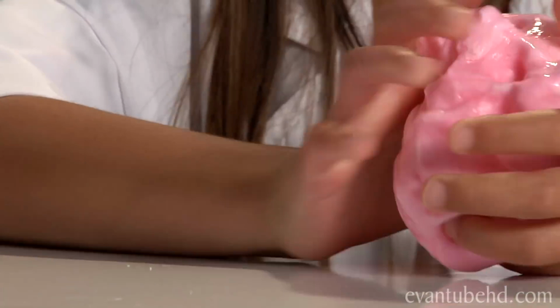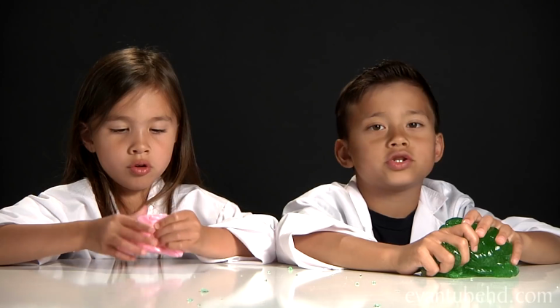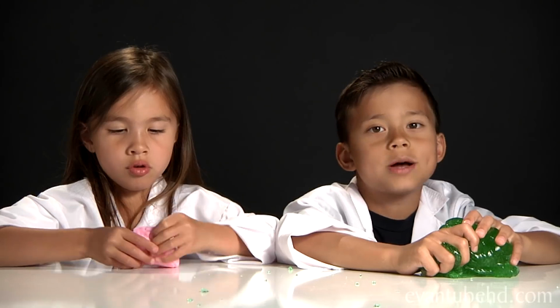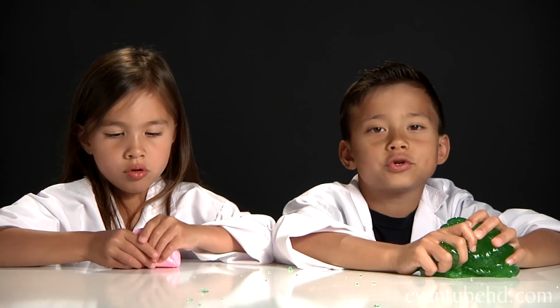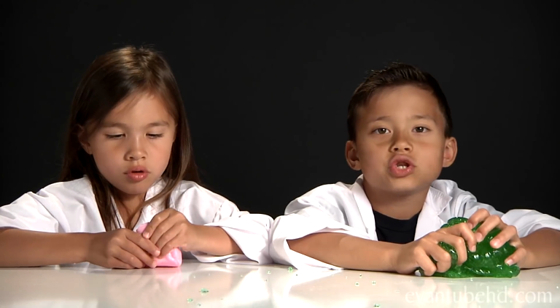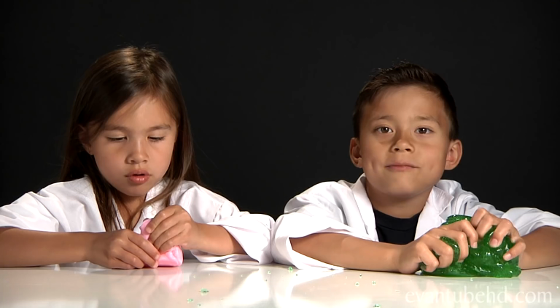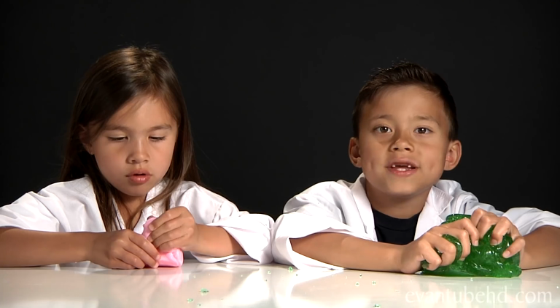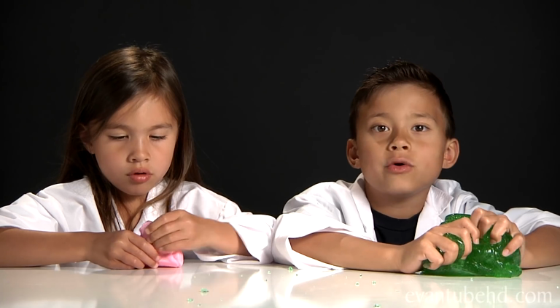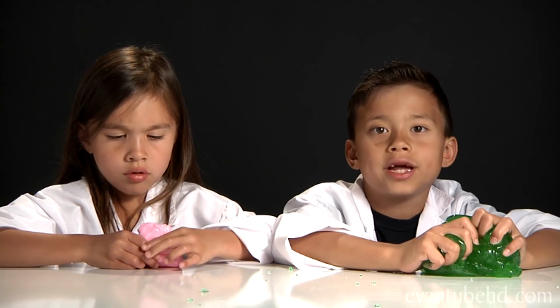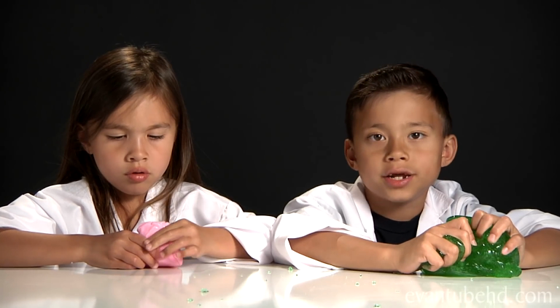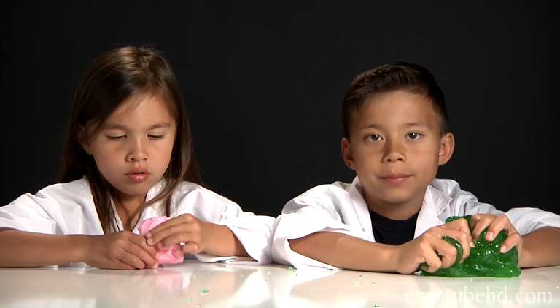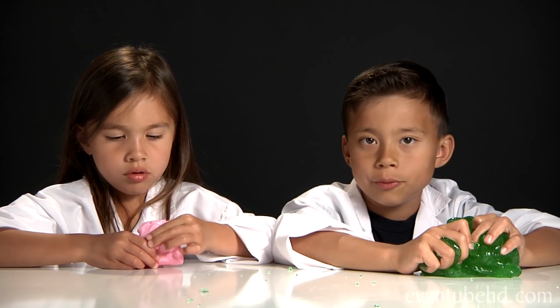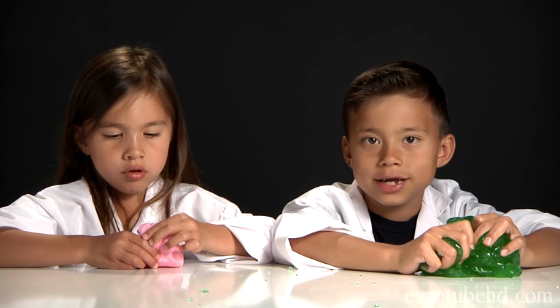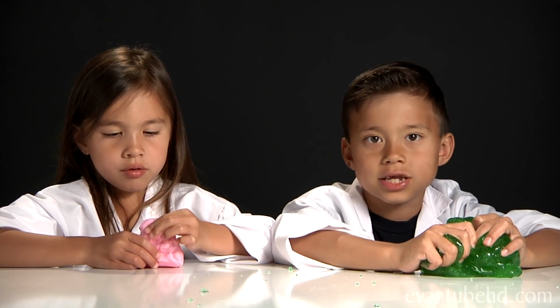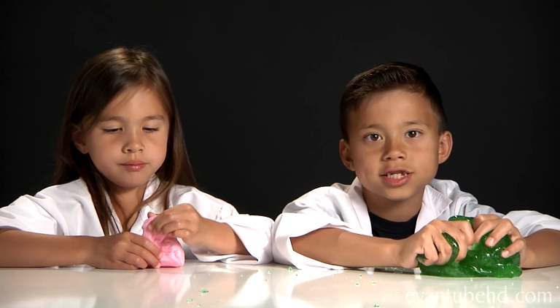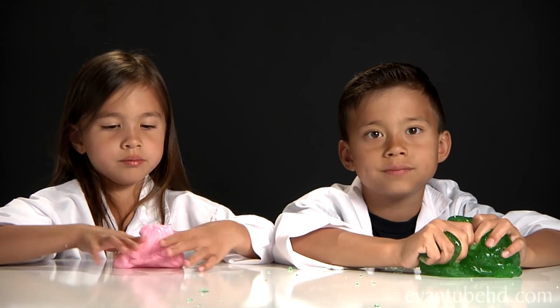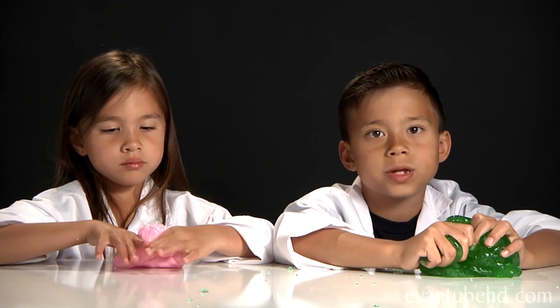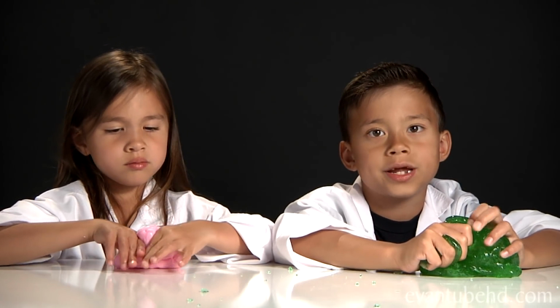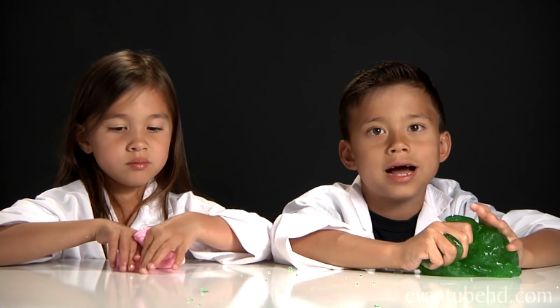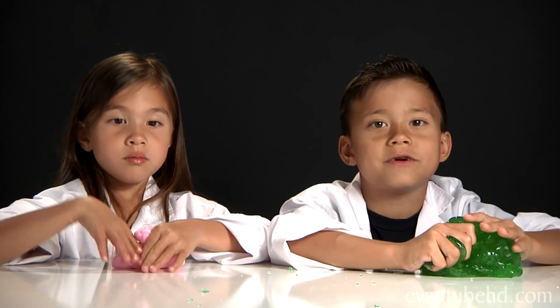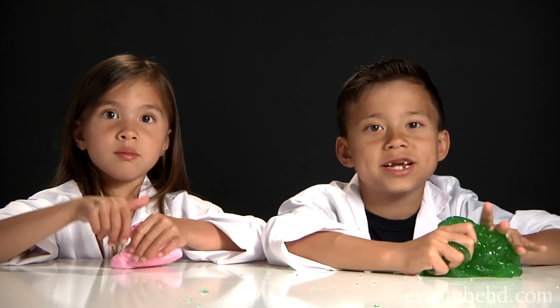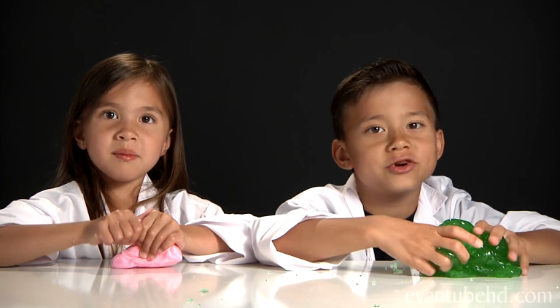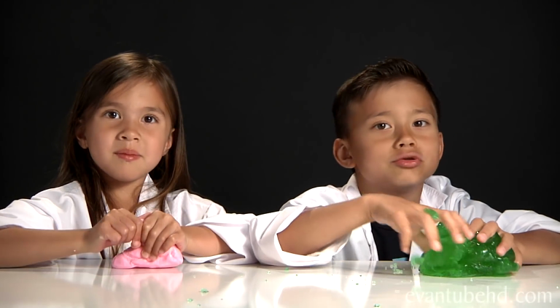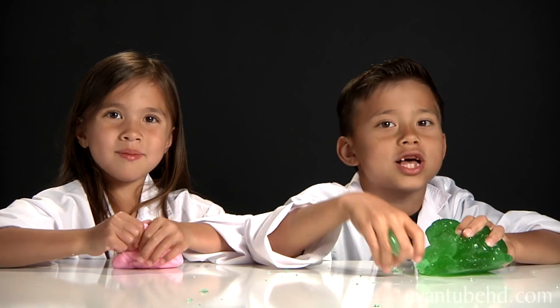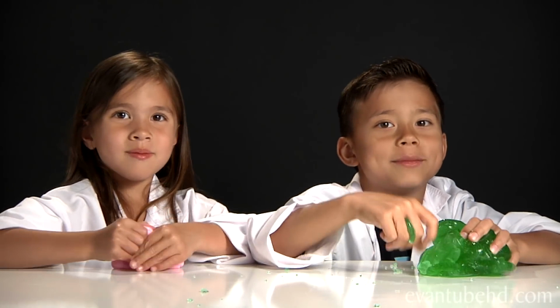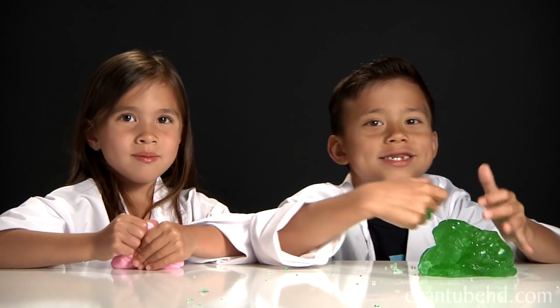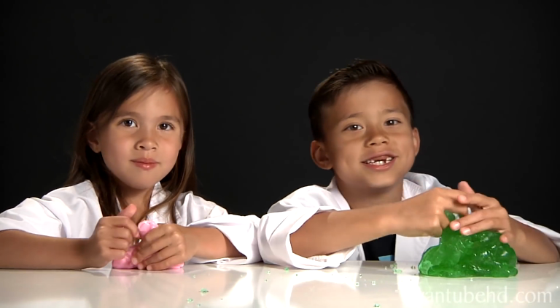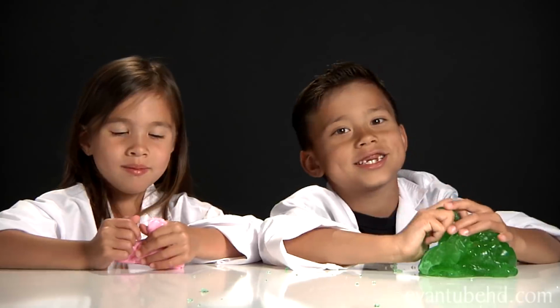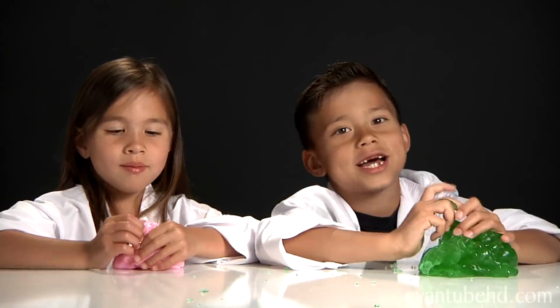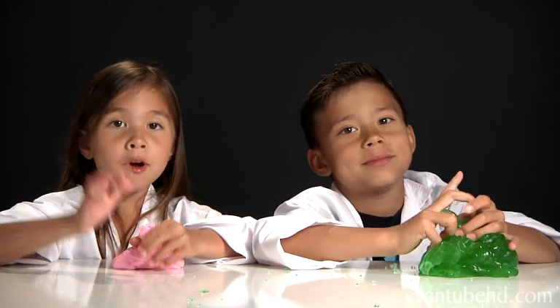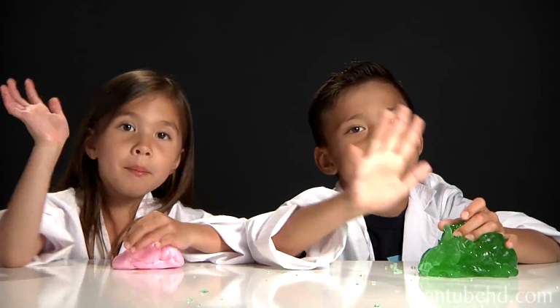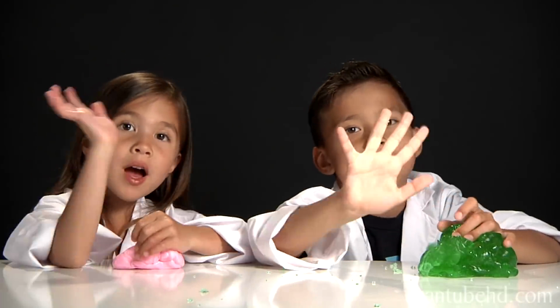So that was our slime video and I hope you guys liked it. Have fun making your own slime! See you next time, bye.